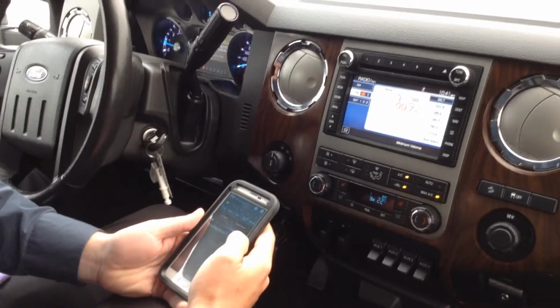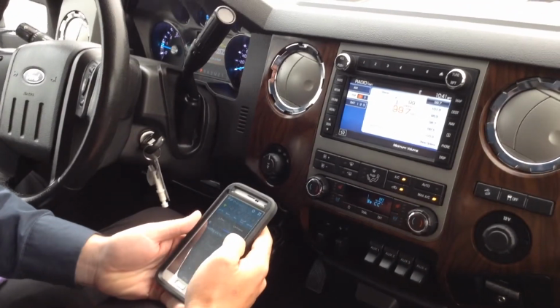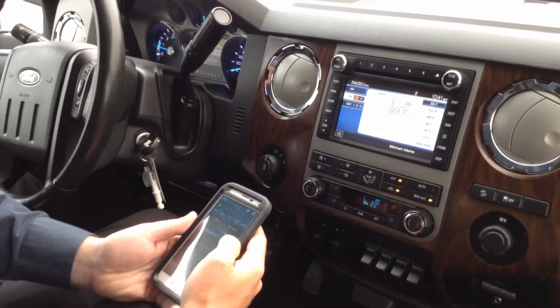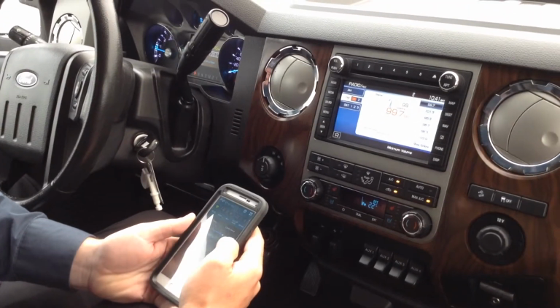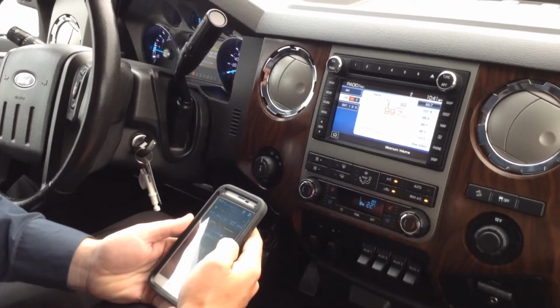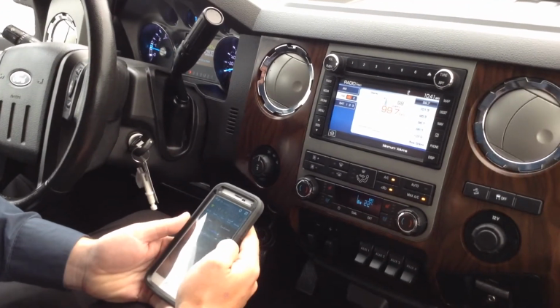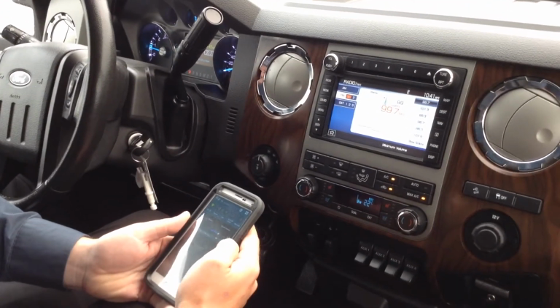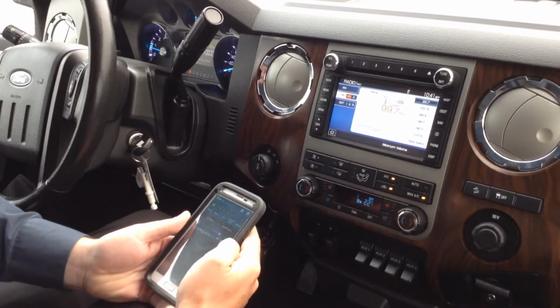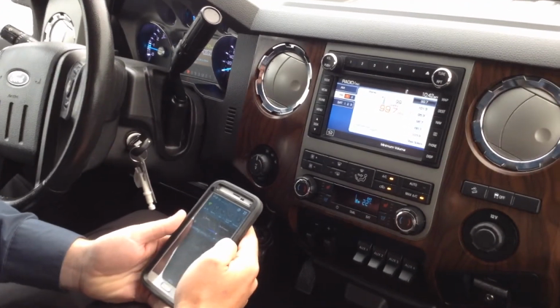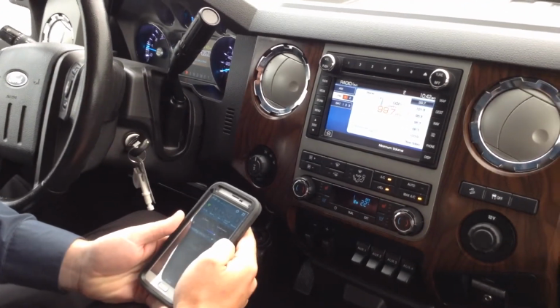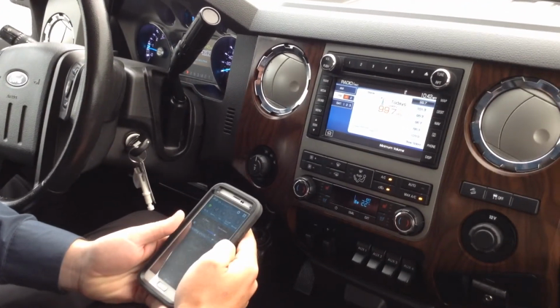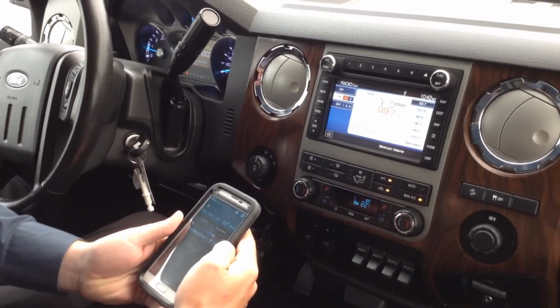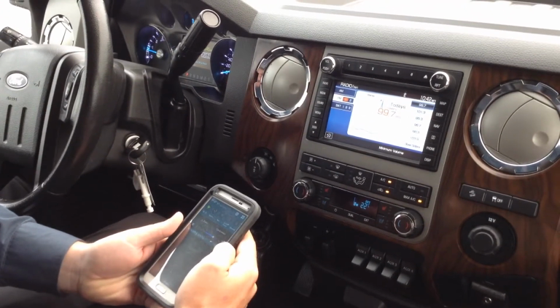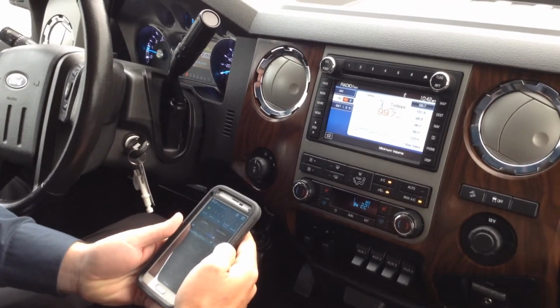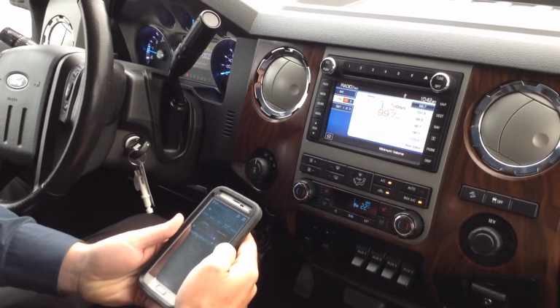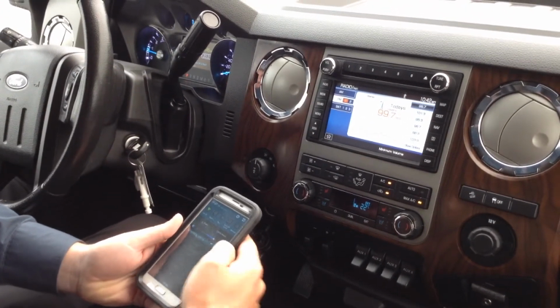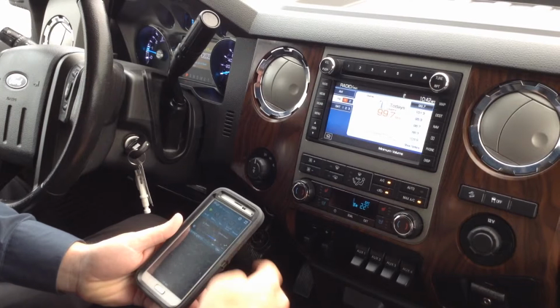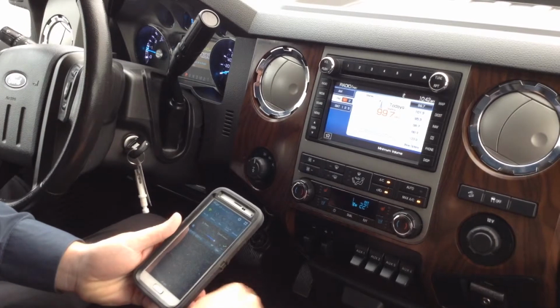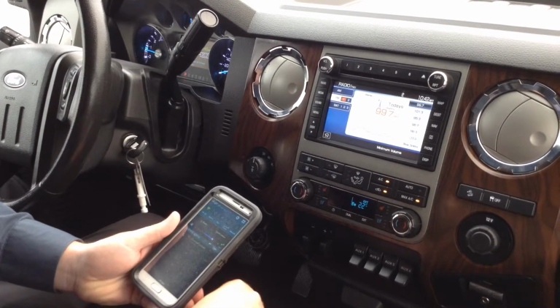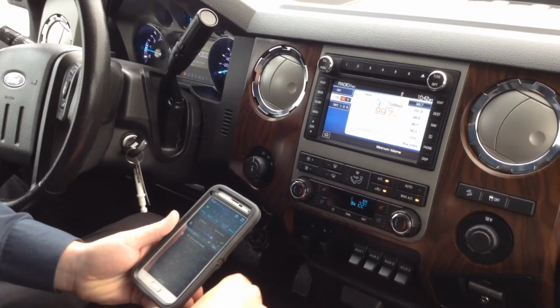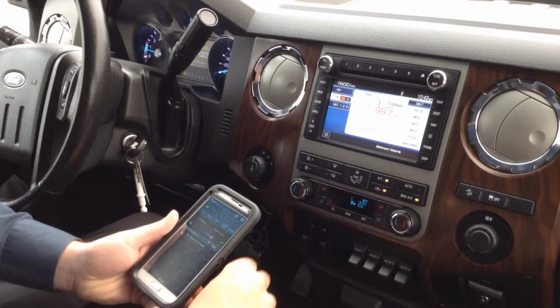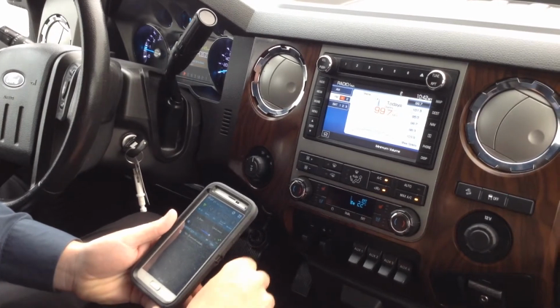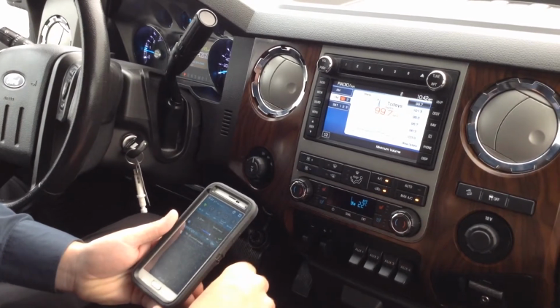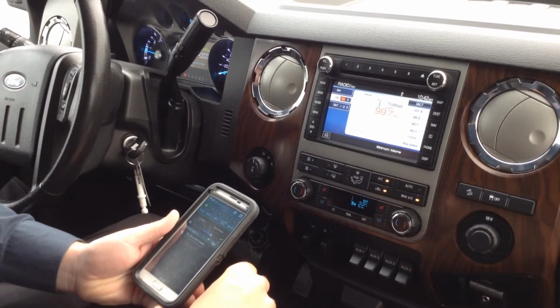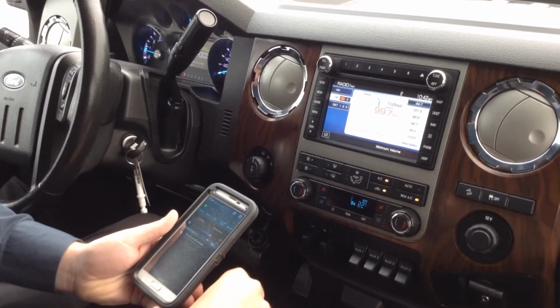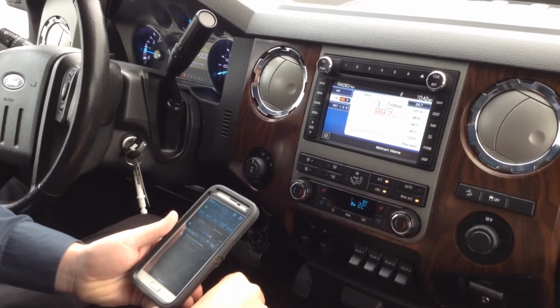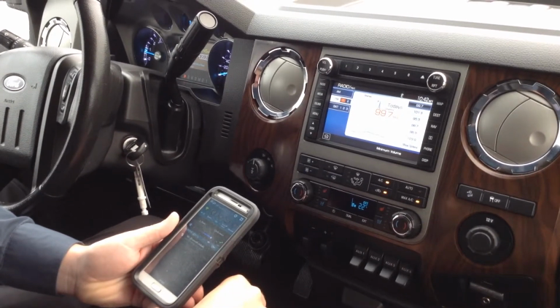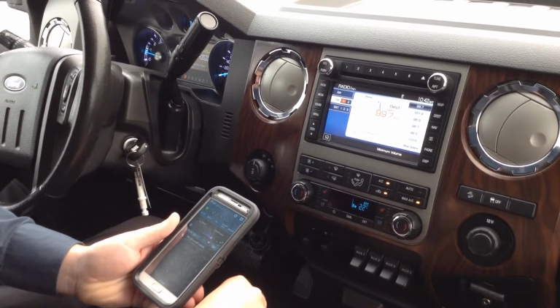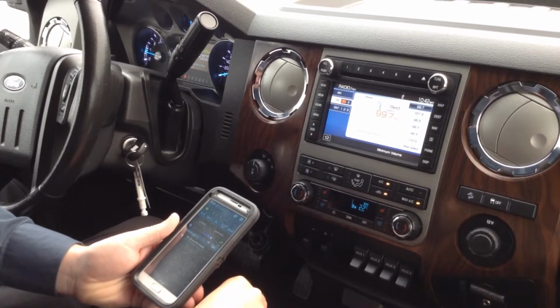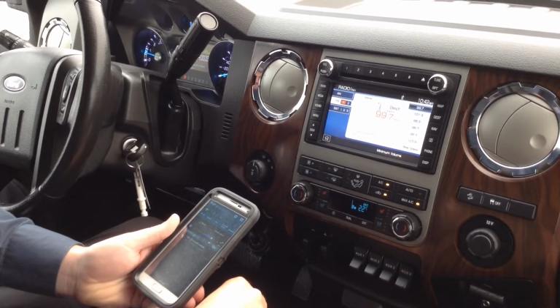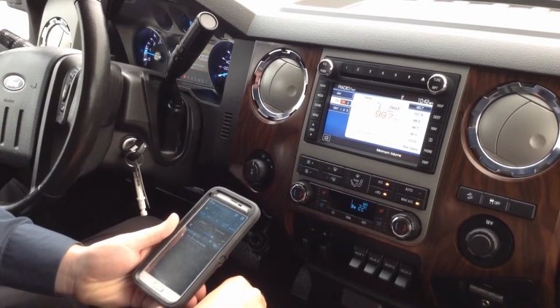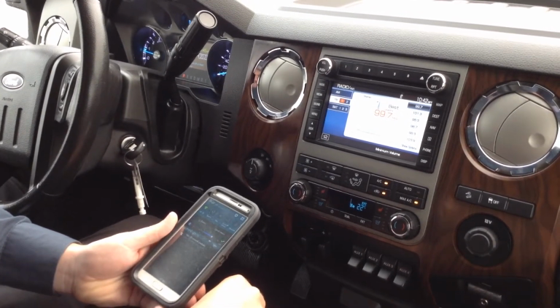Hey guys, today I'm going to show you how to sync up your phone. Right now we're in a 2012 F350.